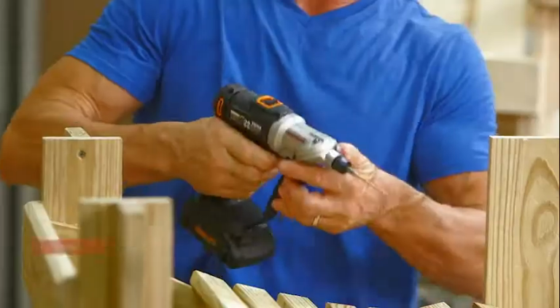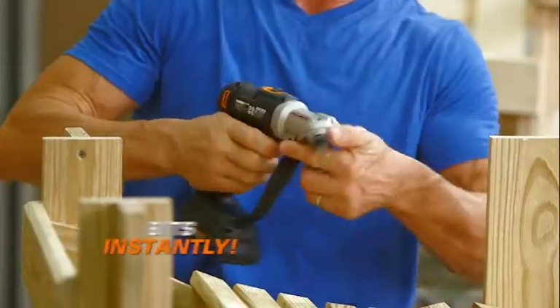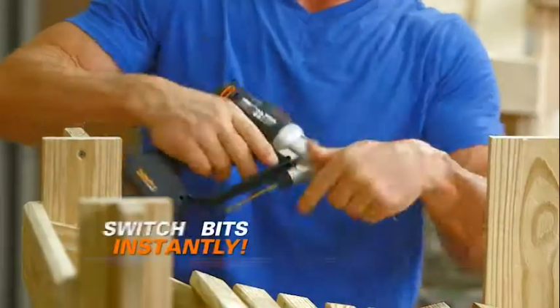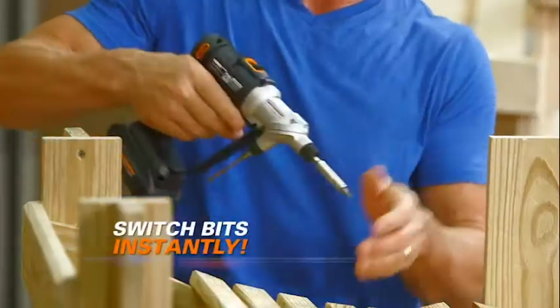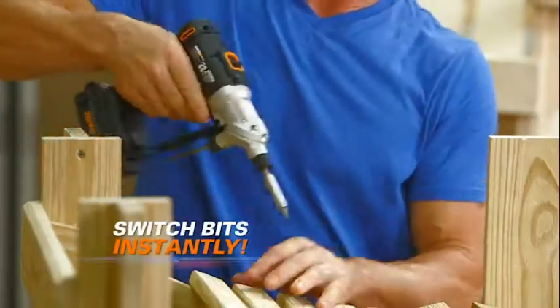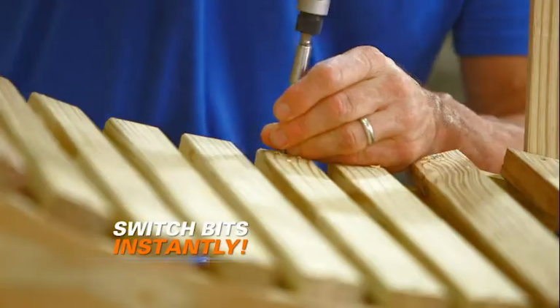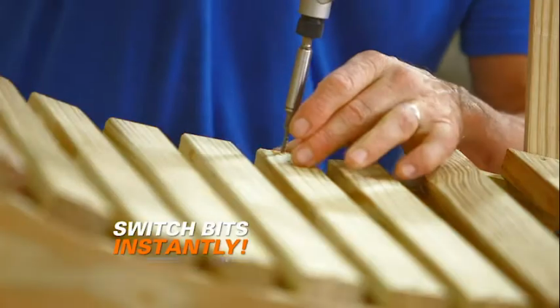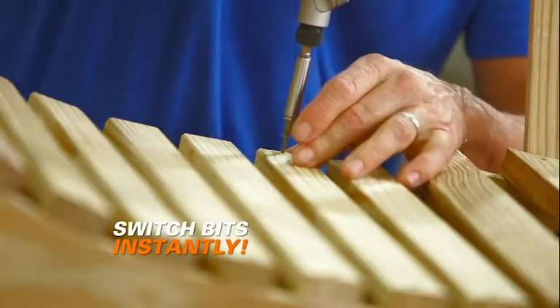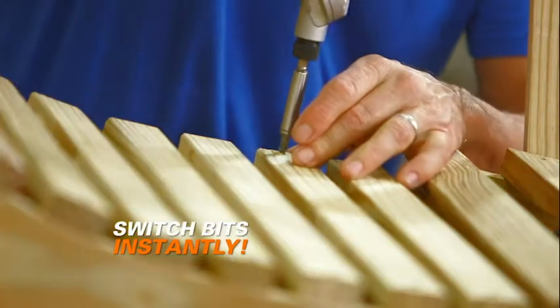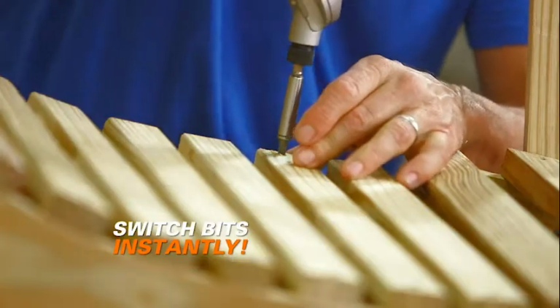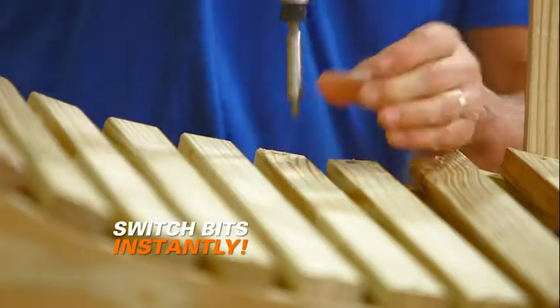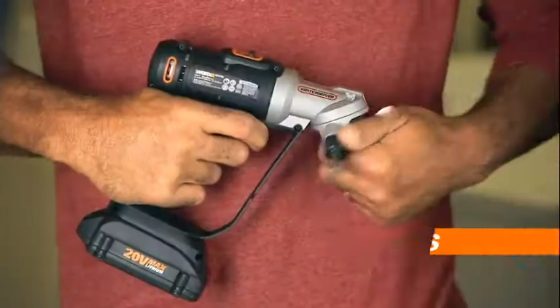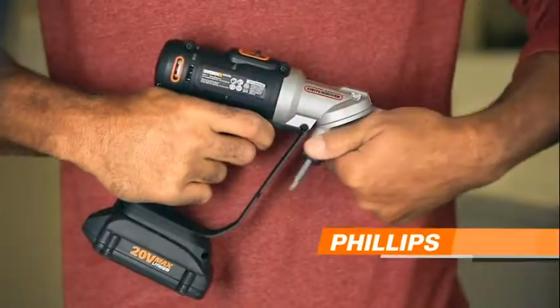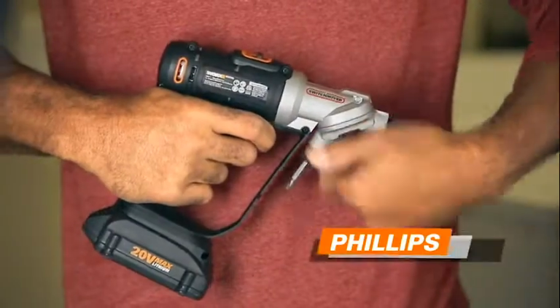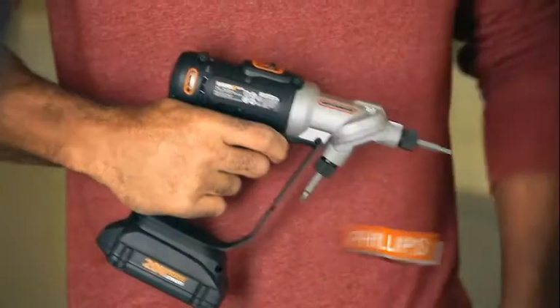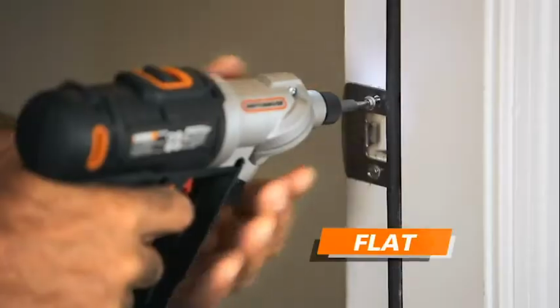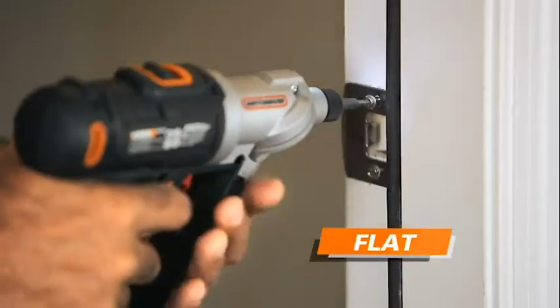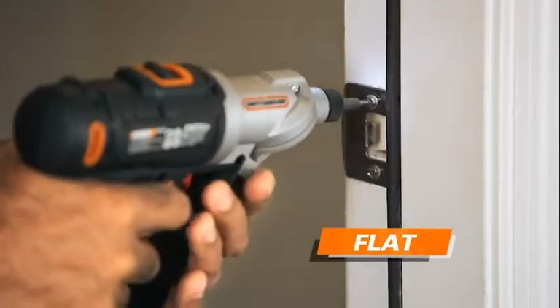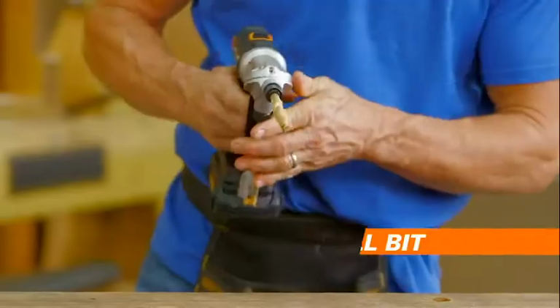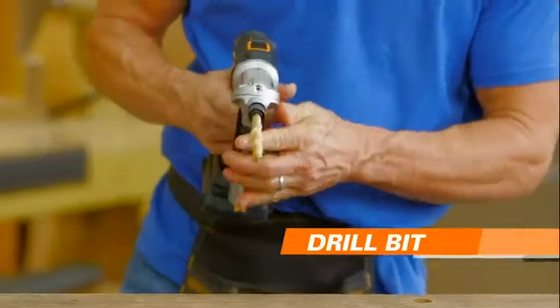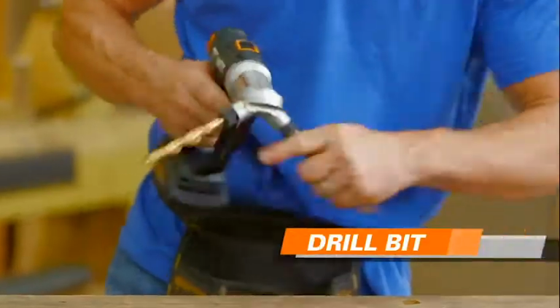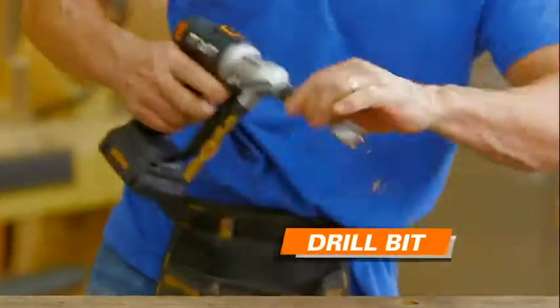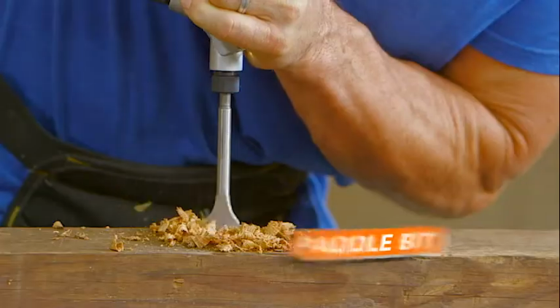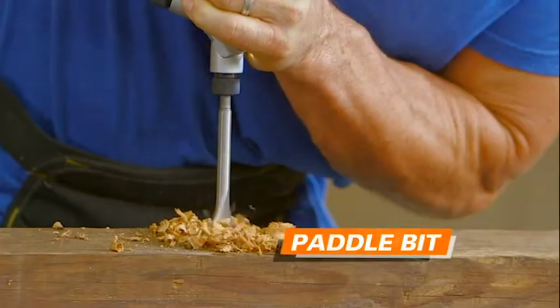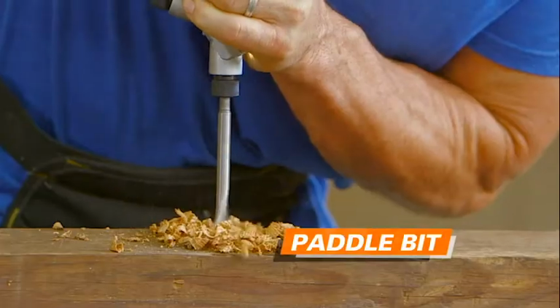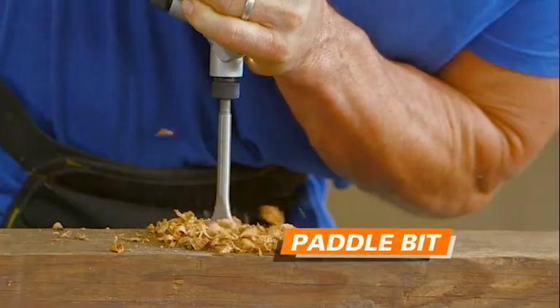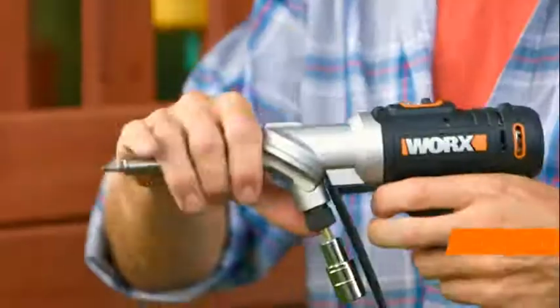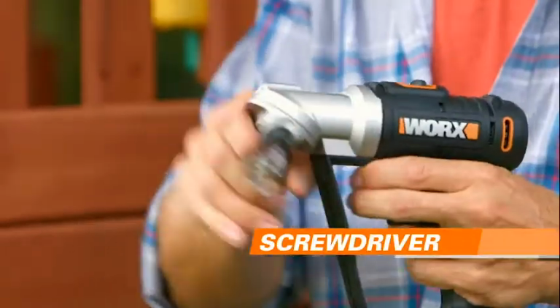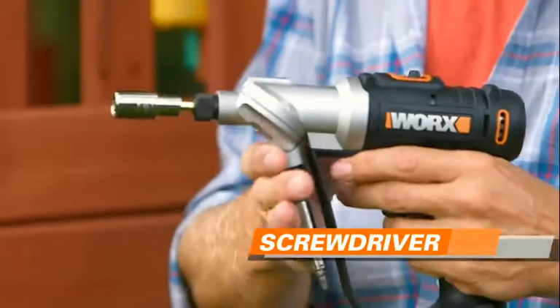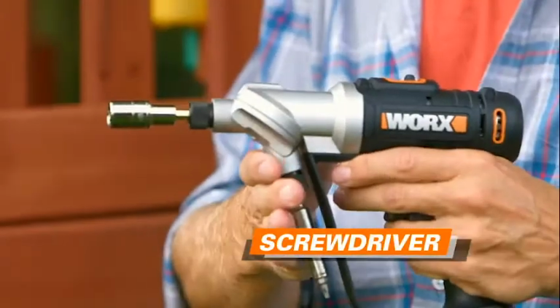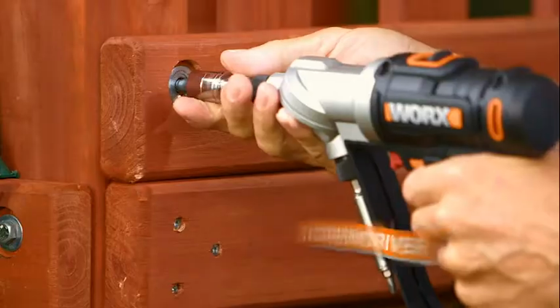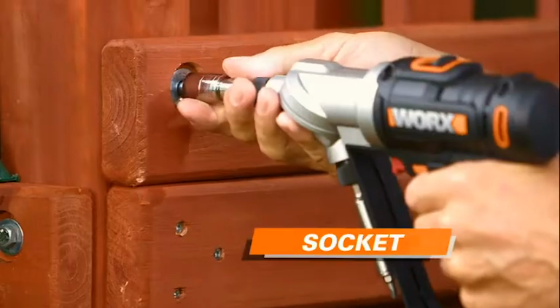Switch in a second from drilling to driving. Phillips to flat. Drill bit to paddle bit. Screwdriver to socket.